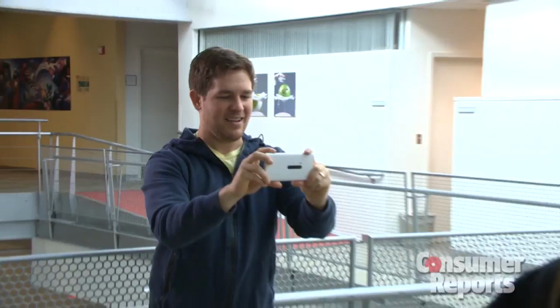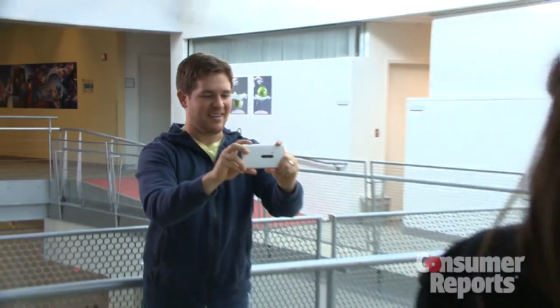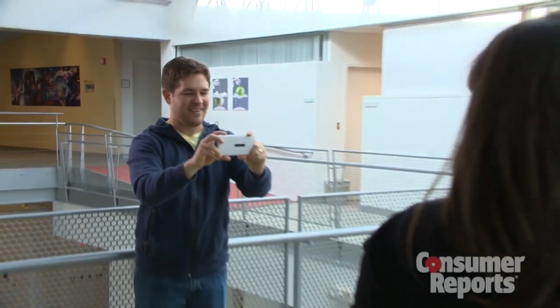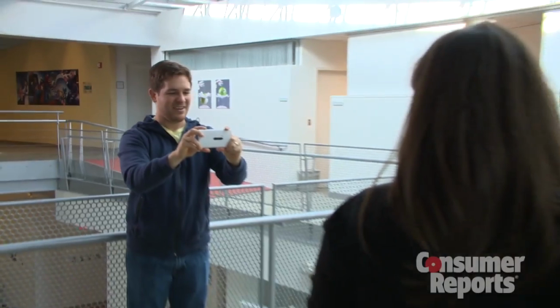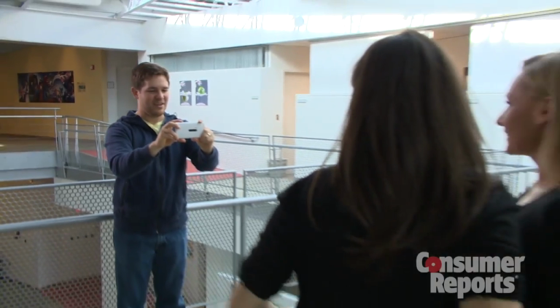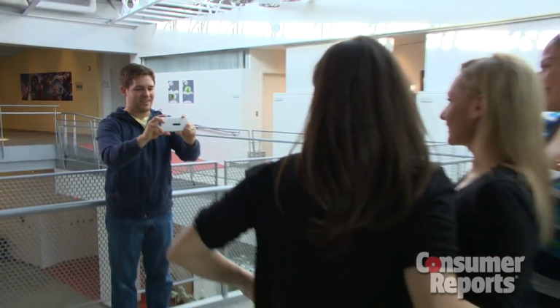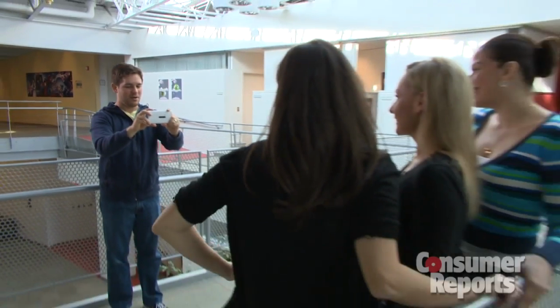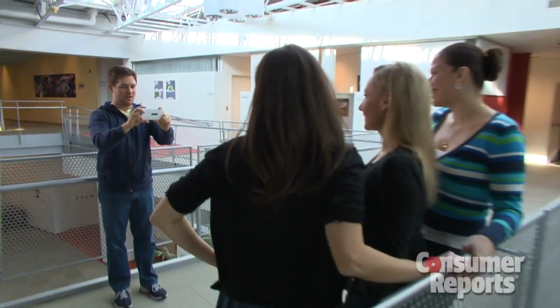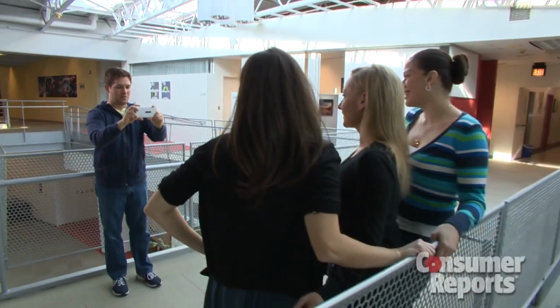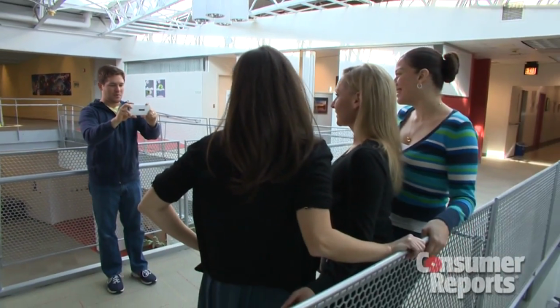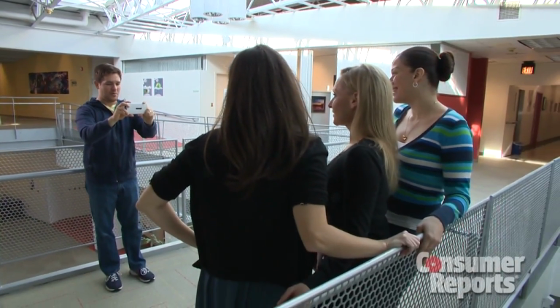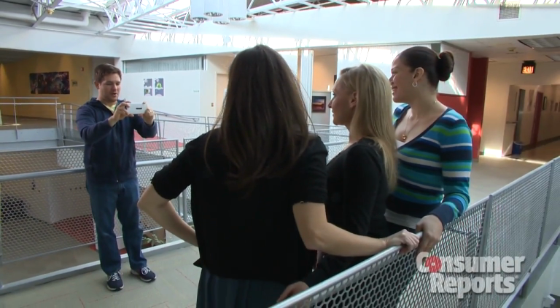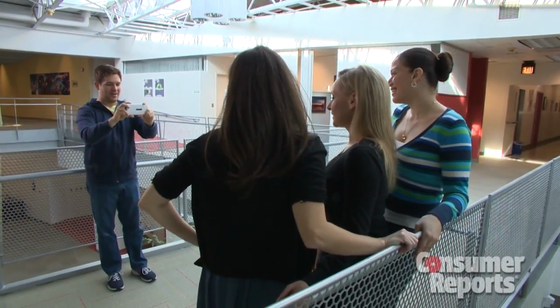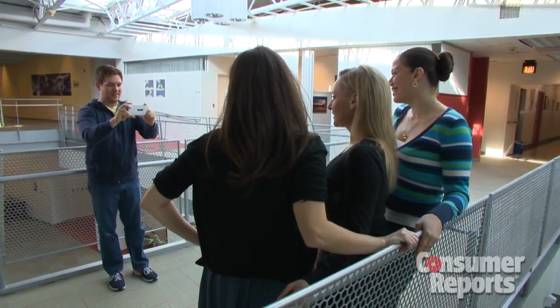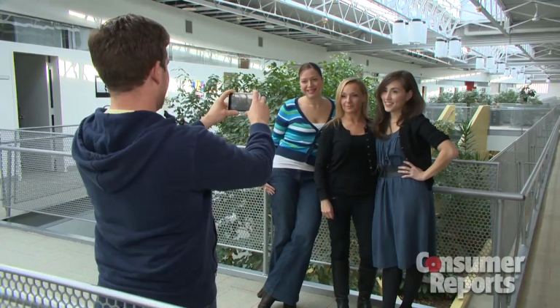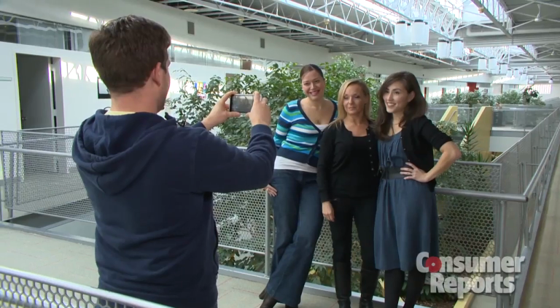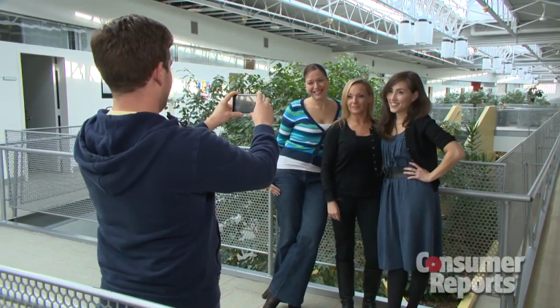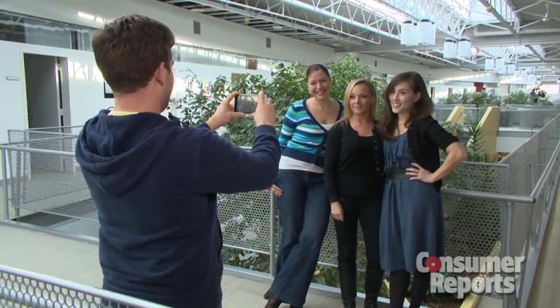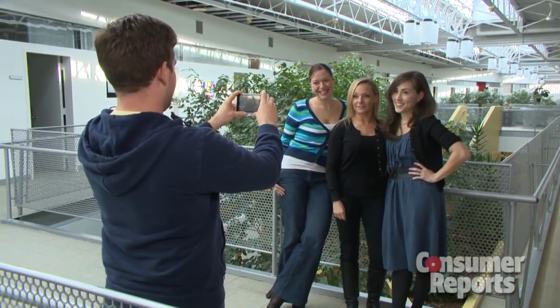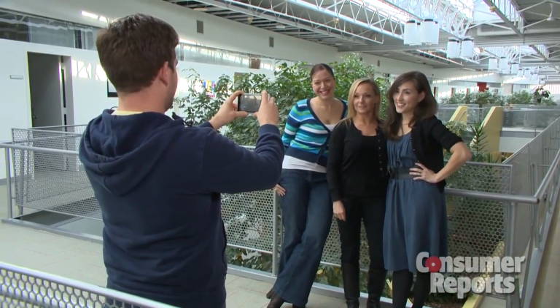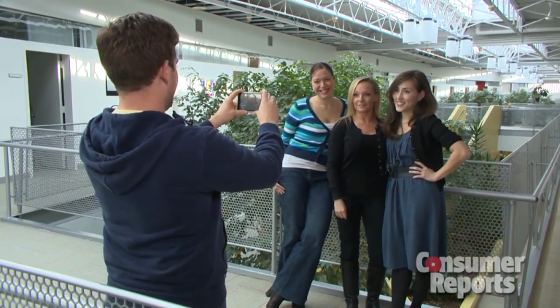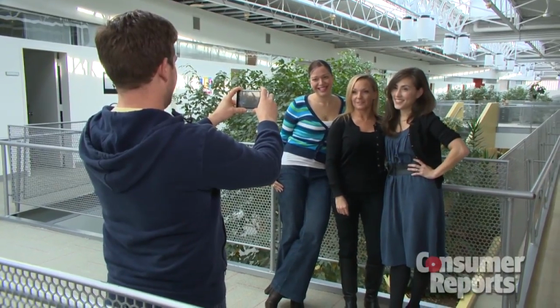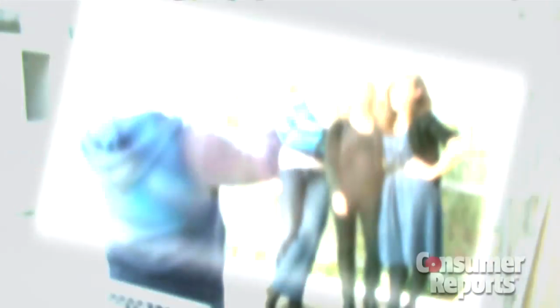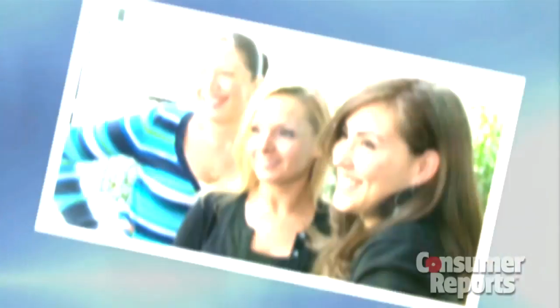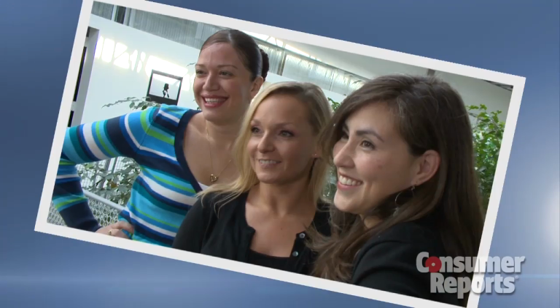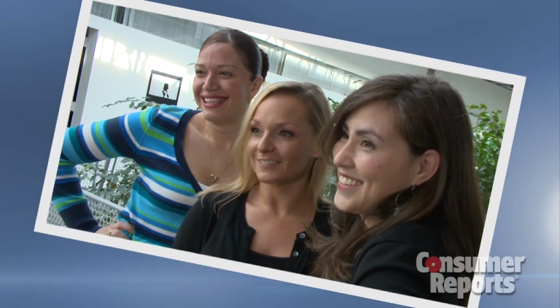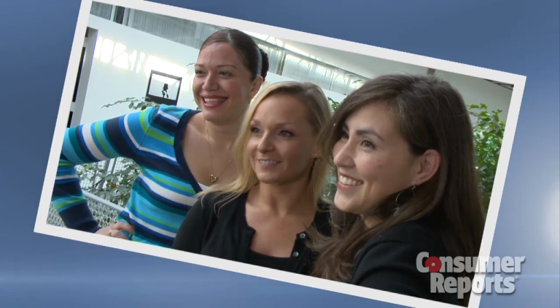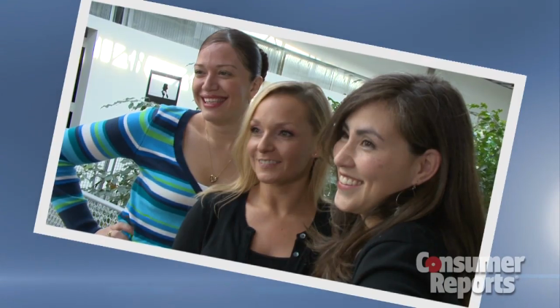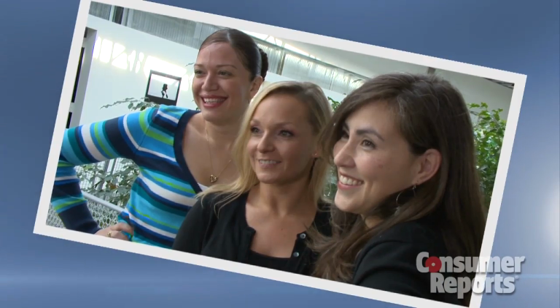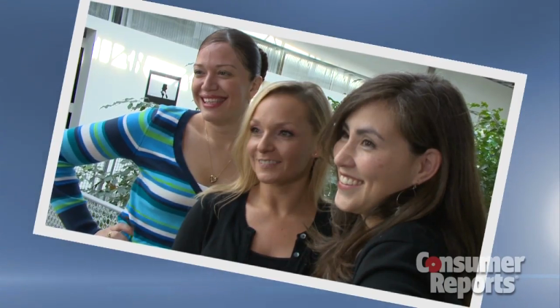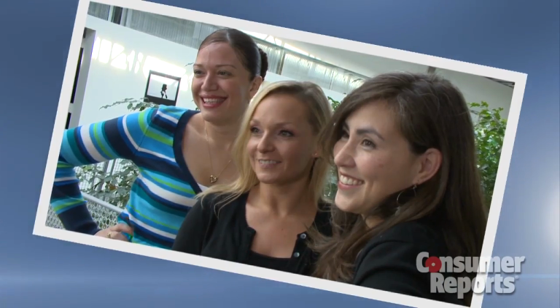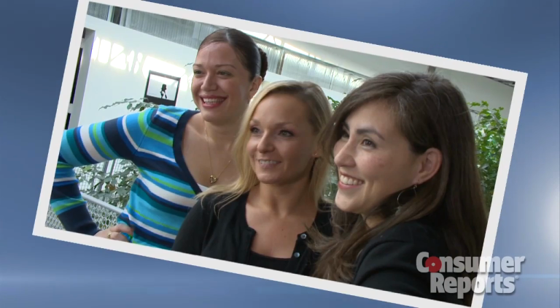With smartphones getting smarter, you'll have fewer excuses for taking a bad photo.